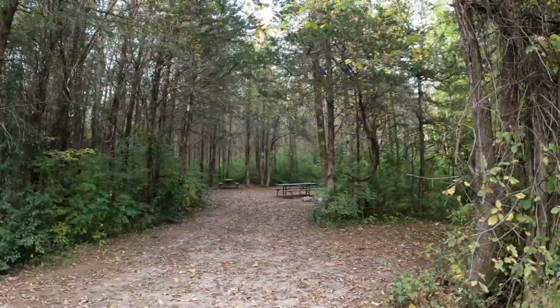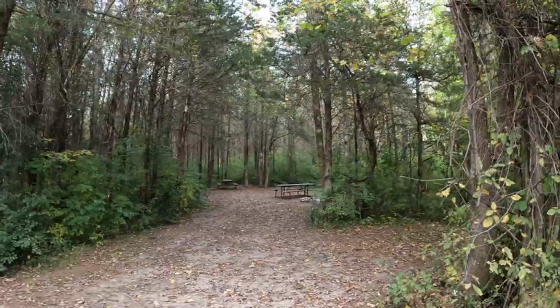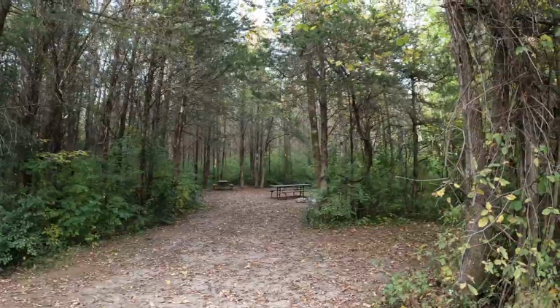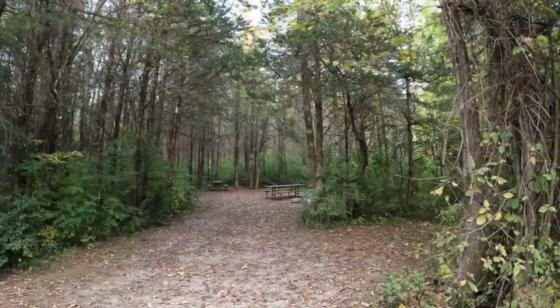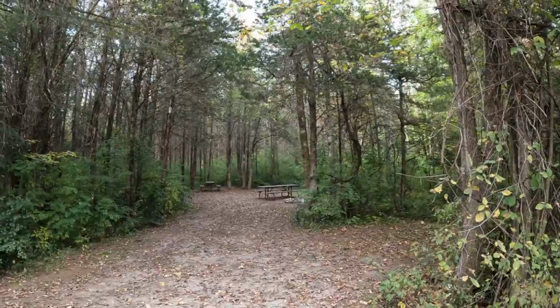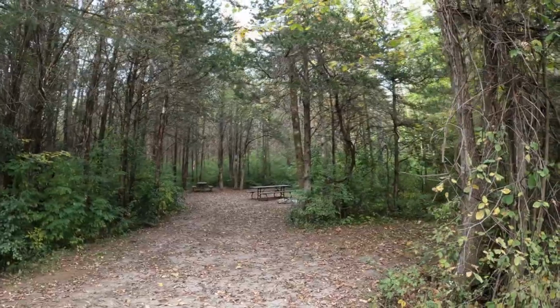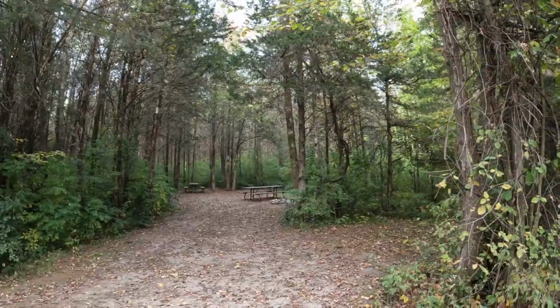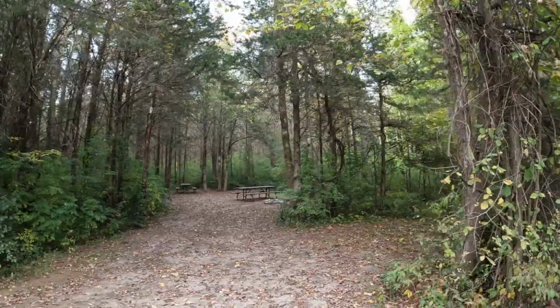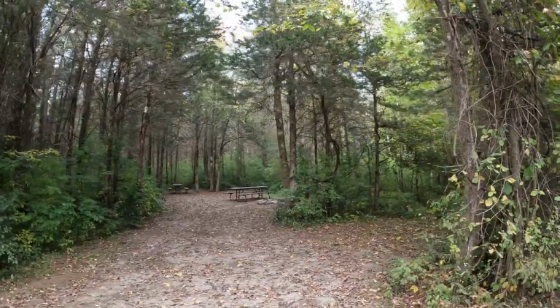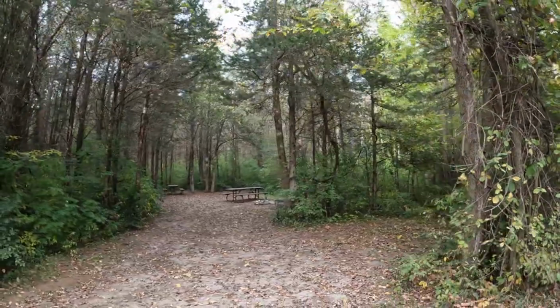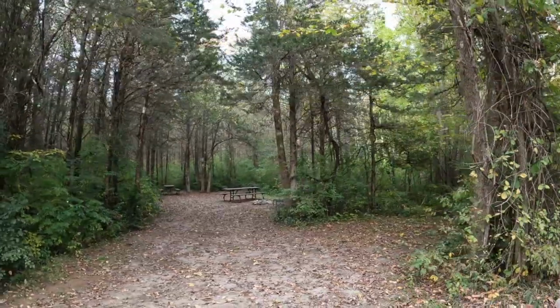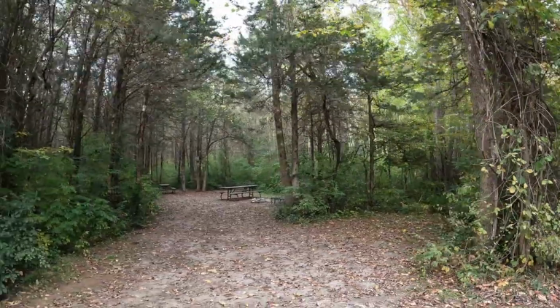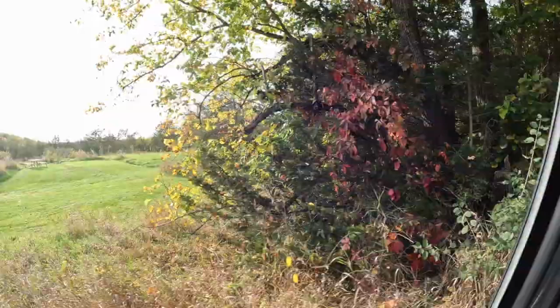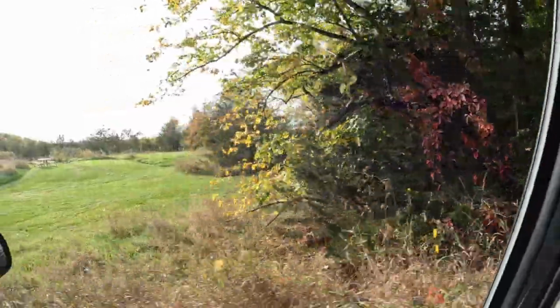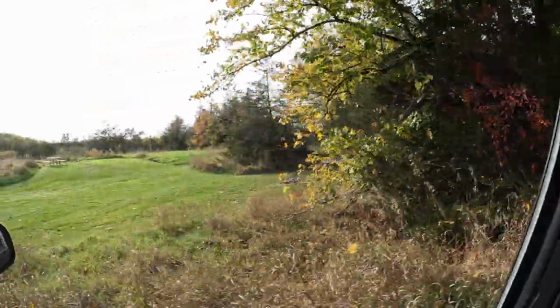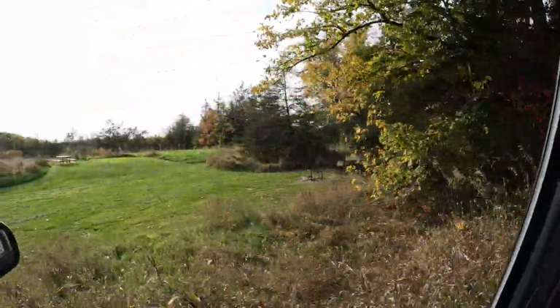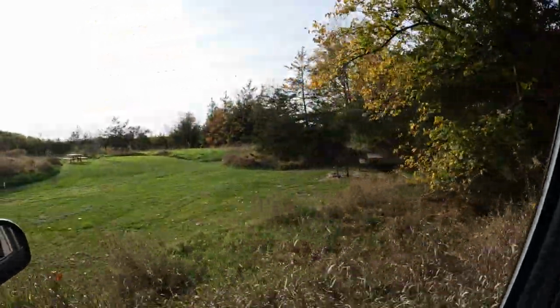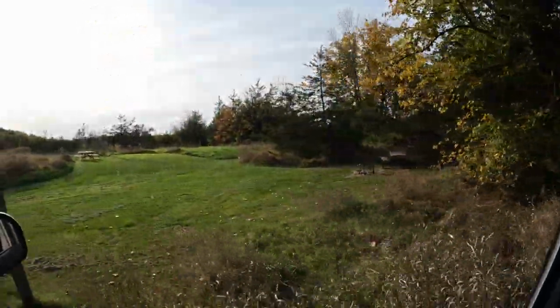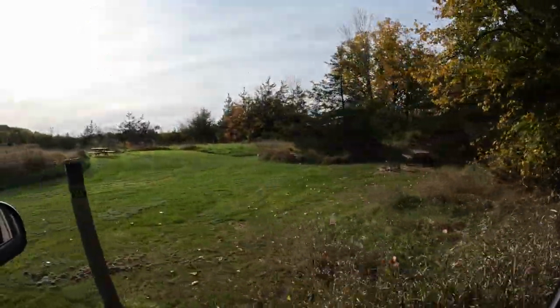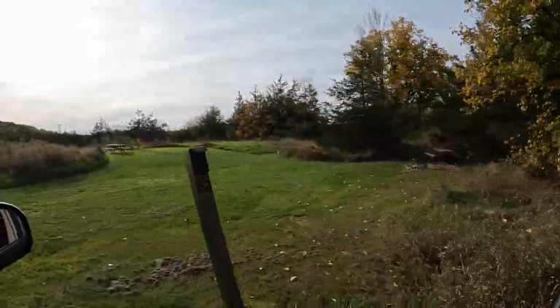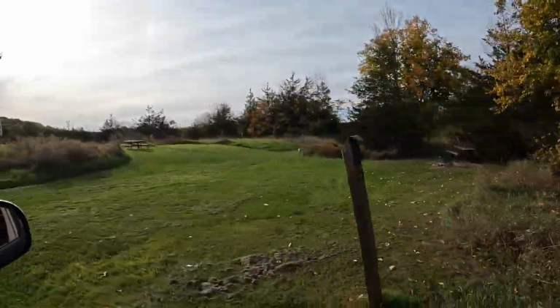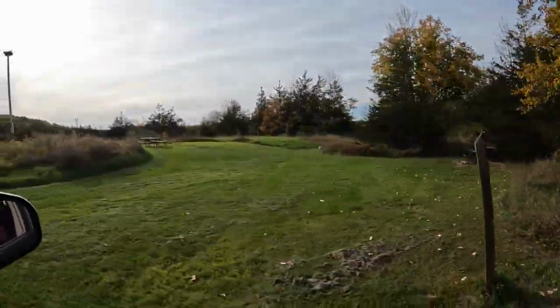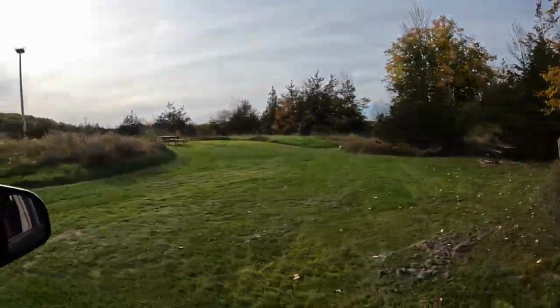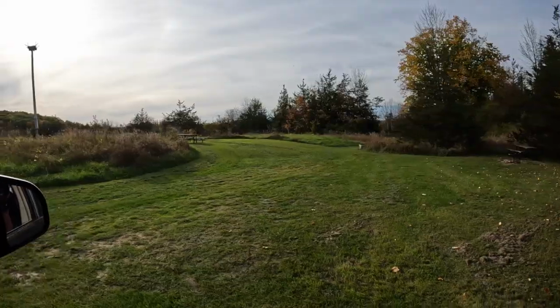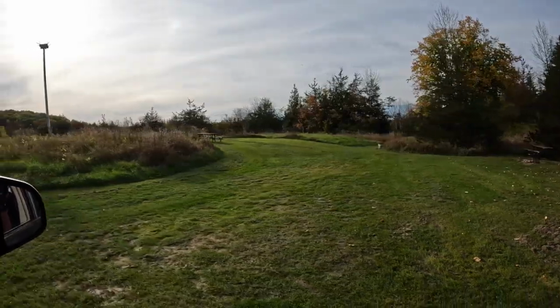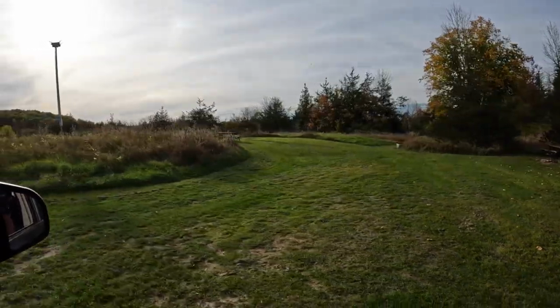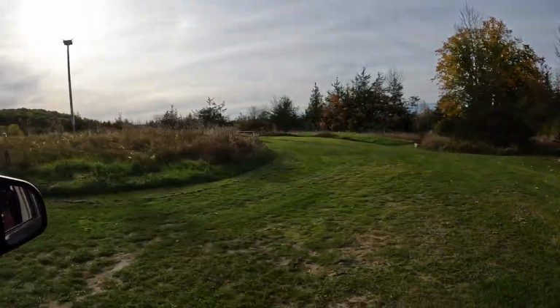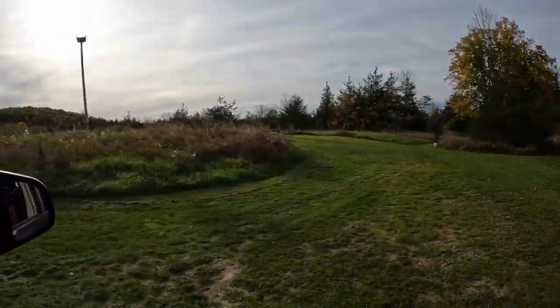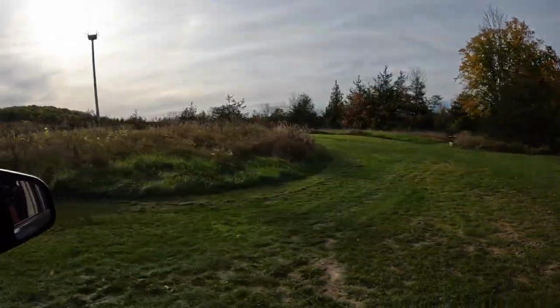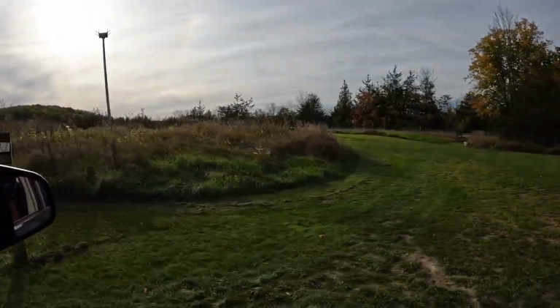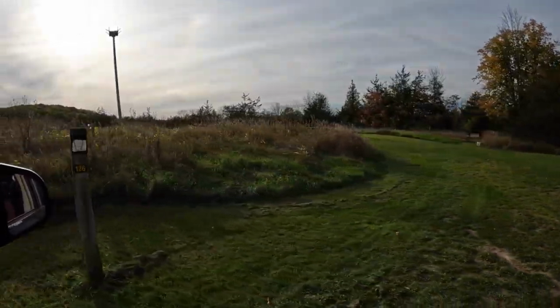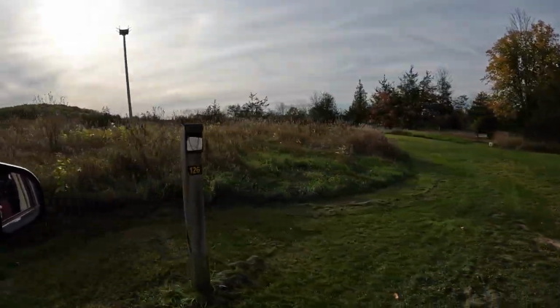Number 101 — that's where Graham wants to stay next time. It was a tent-only site but absolutely gorgeous. Here are some more sites that are kind of right out in the field: 125, 126.